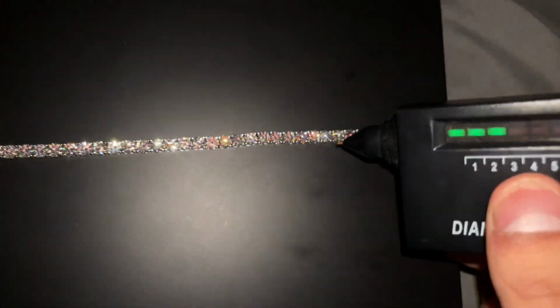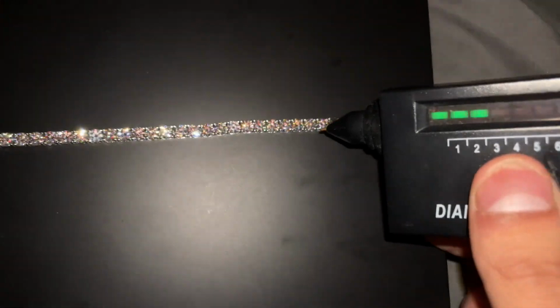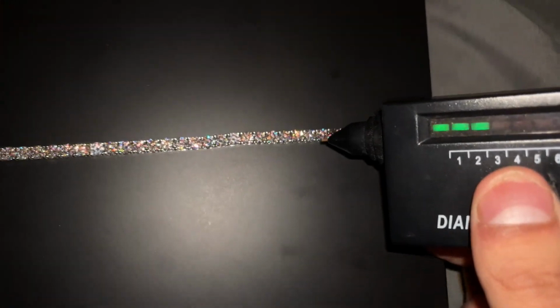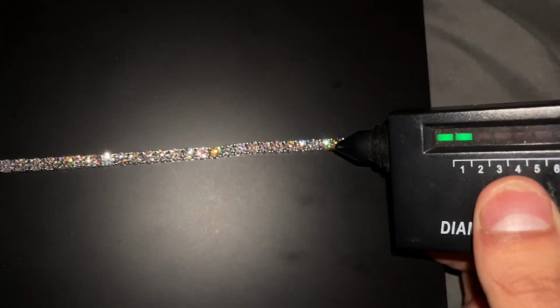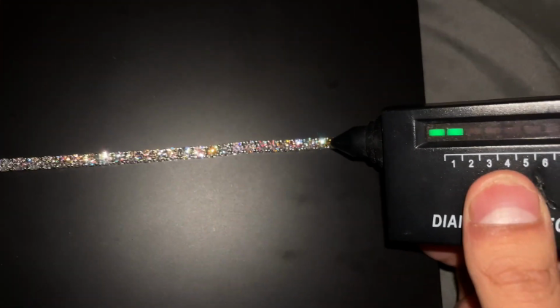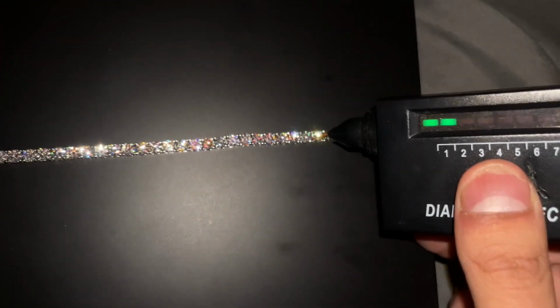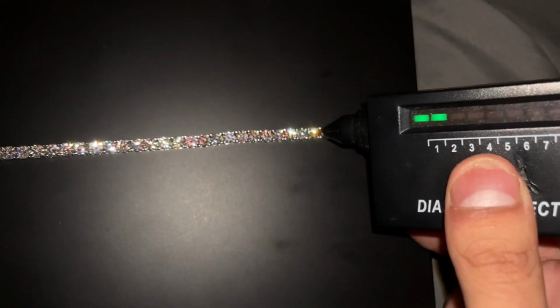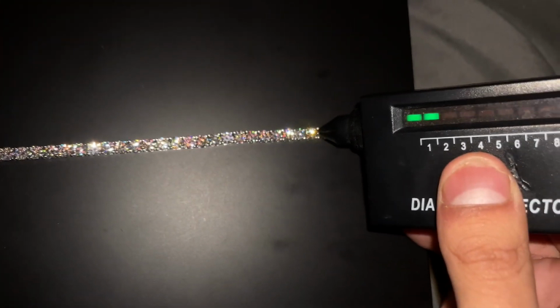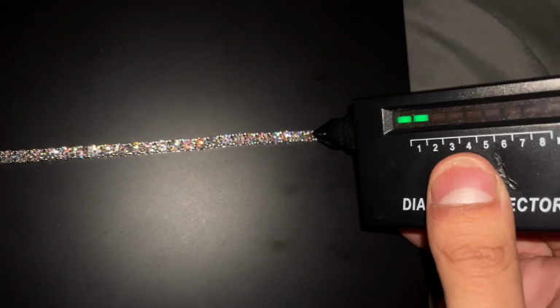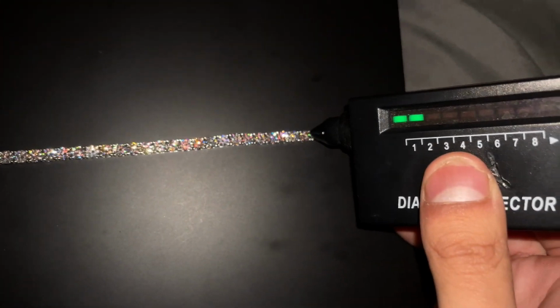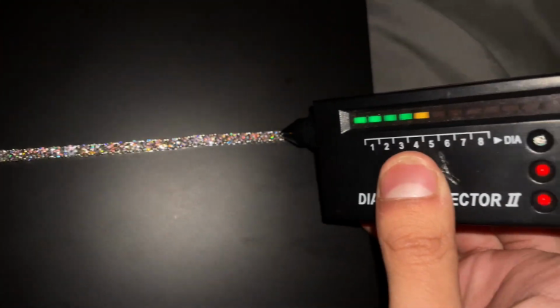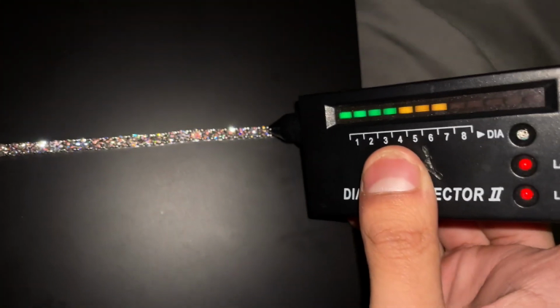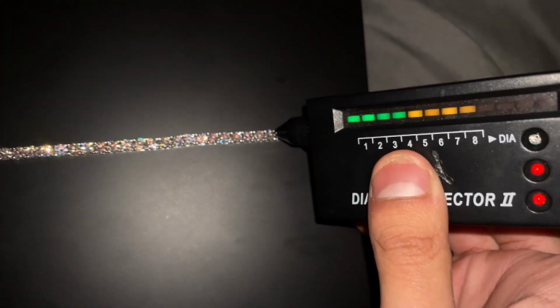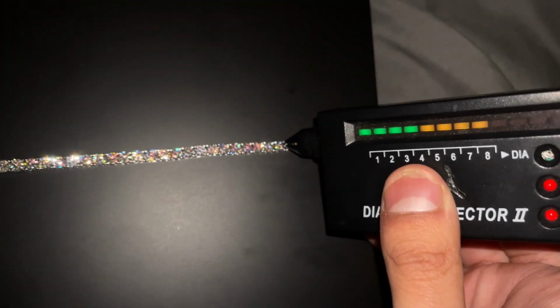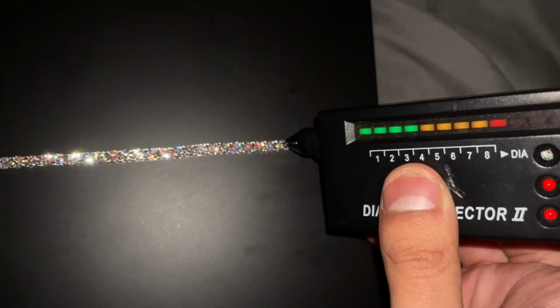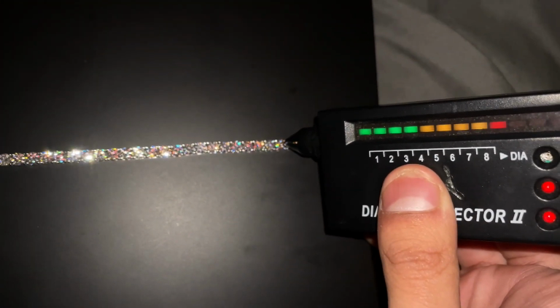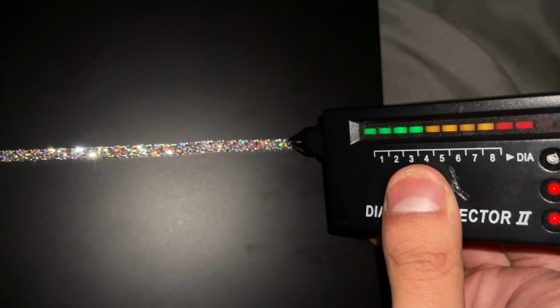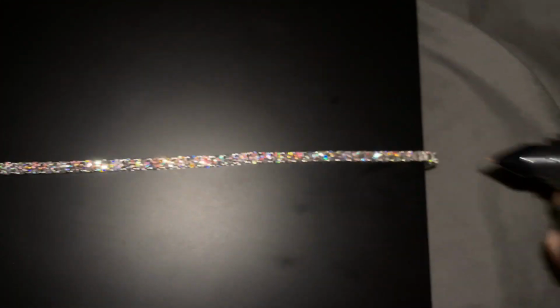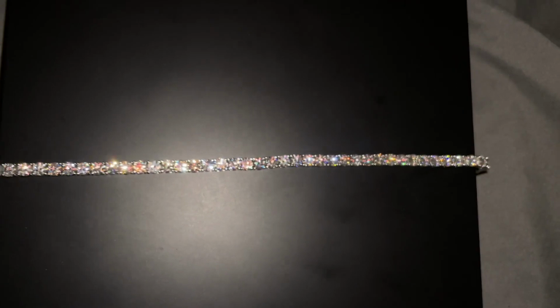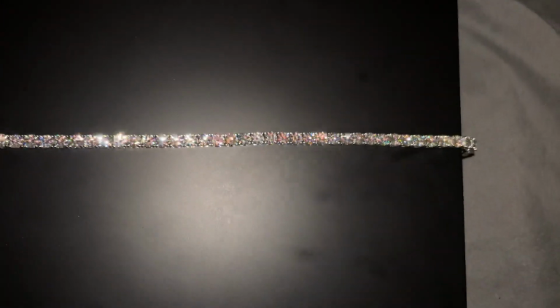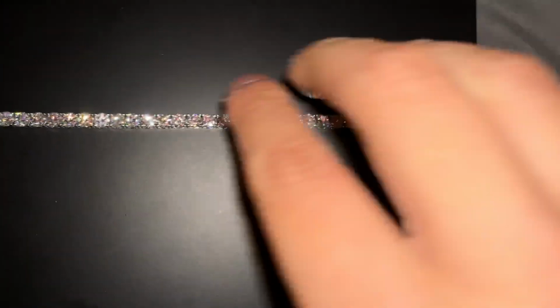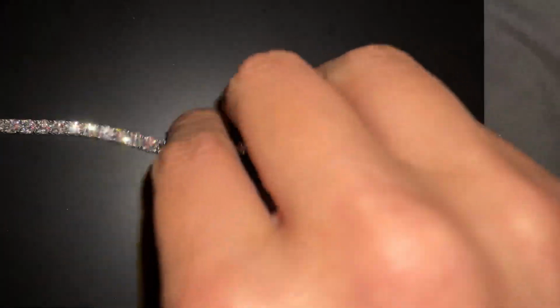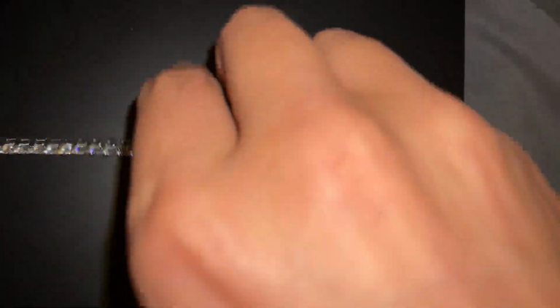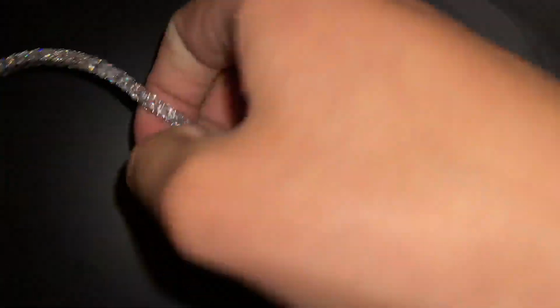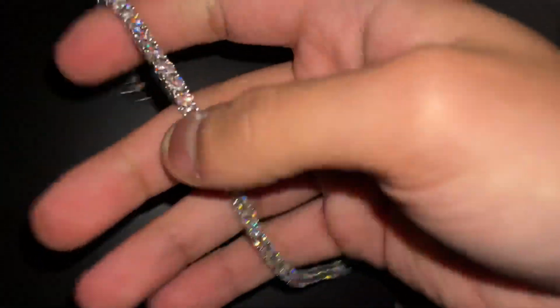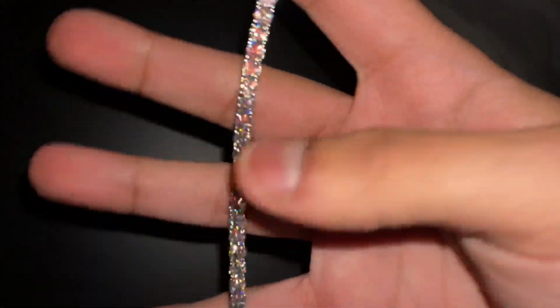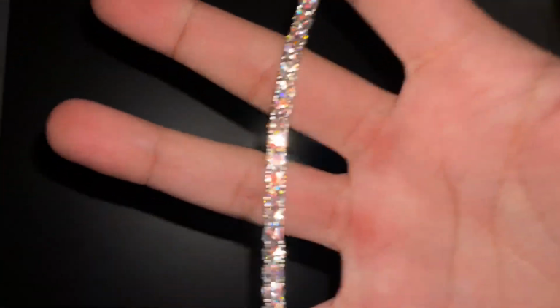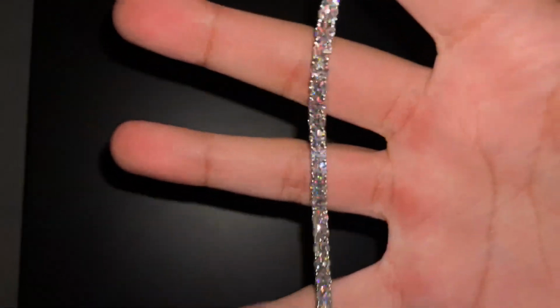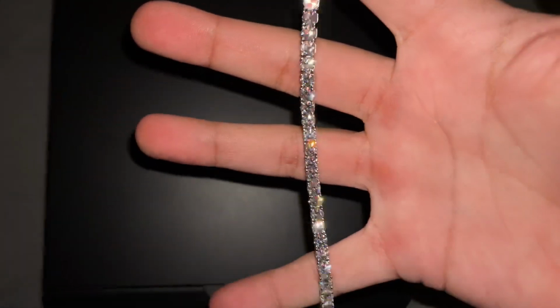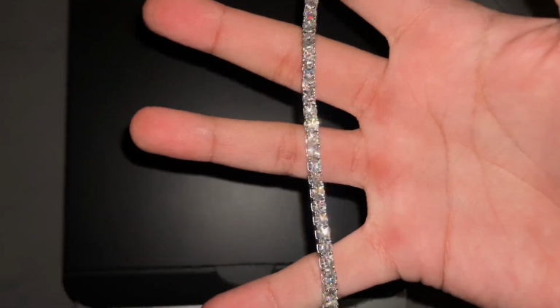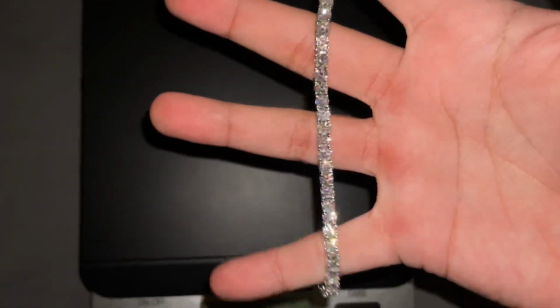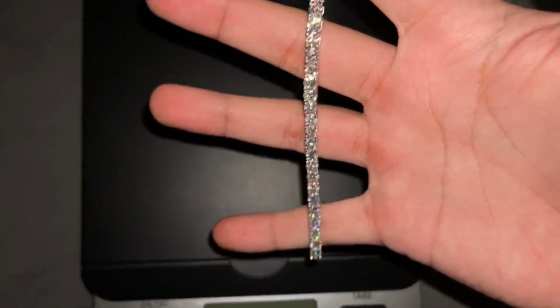It lights up the diamond tester right away — these are the real, legit moissanite. I would not scam y'all; I'm just trying to do honest business and grow my store.